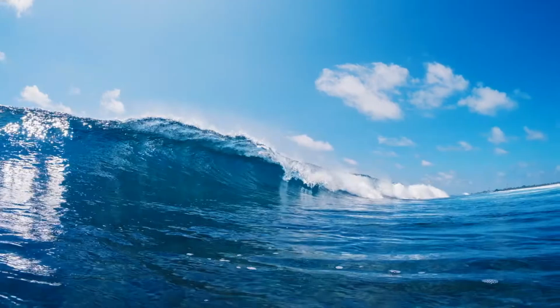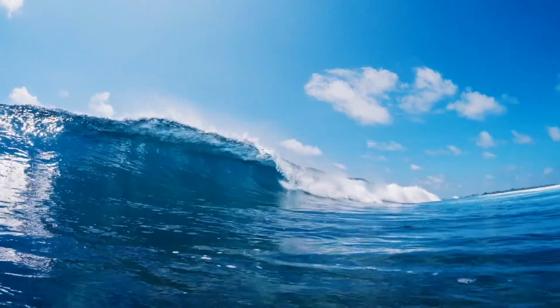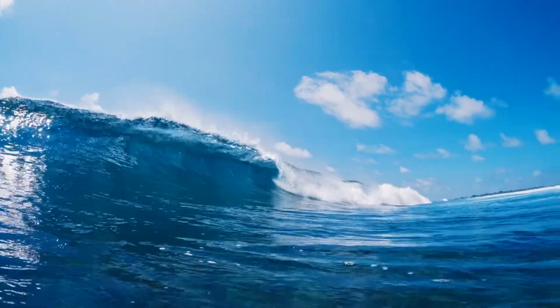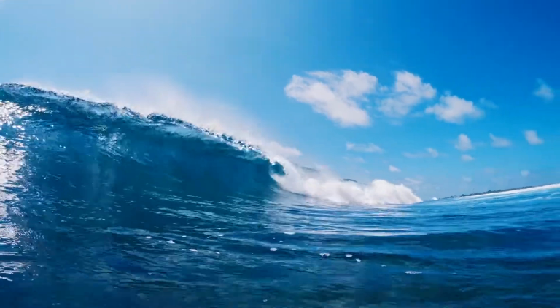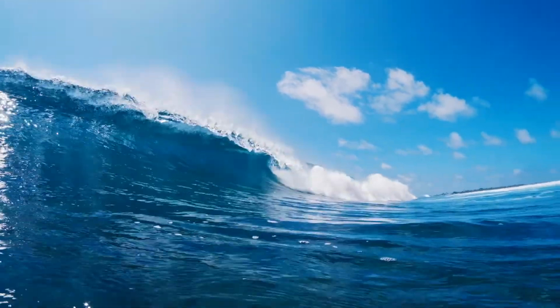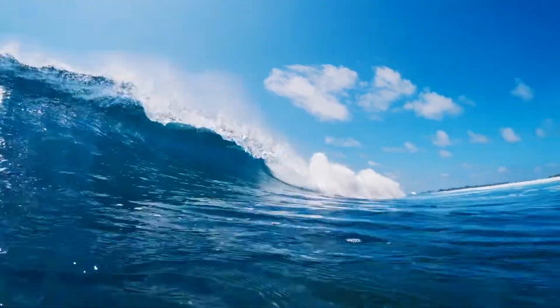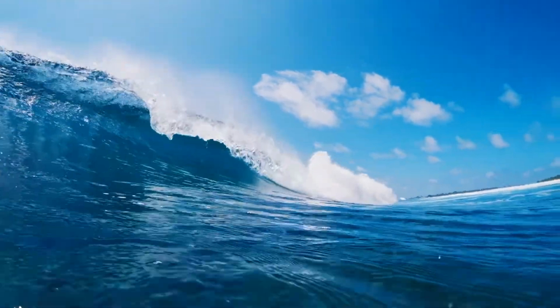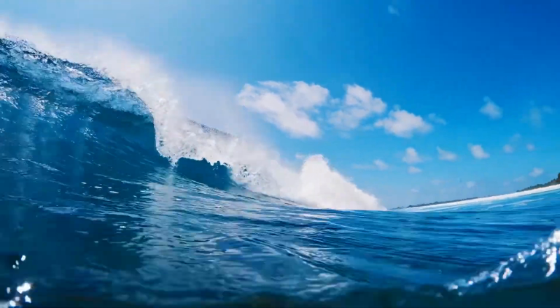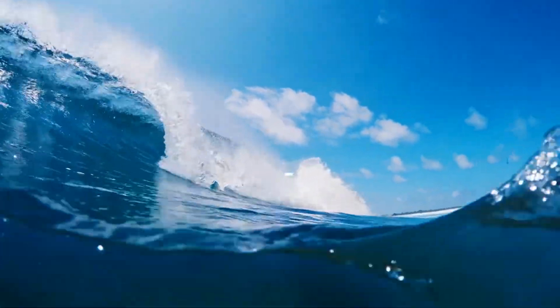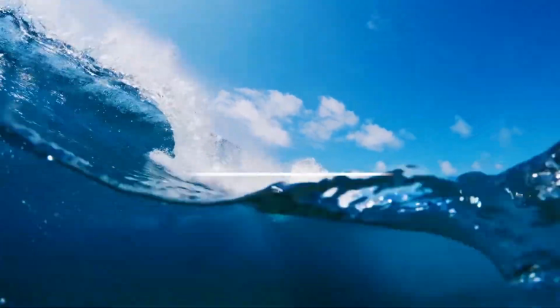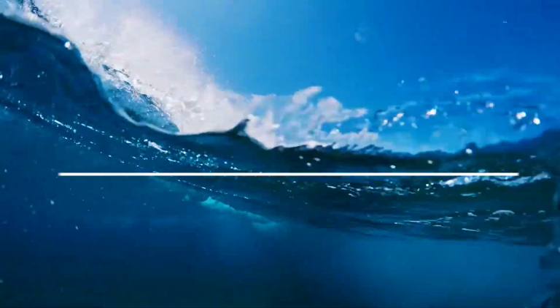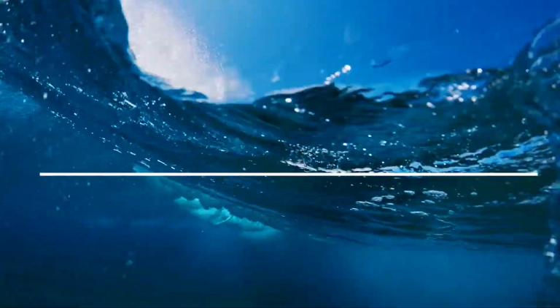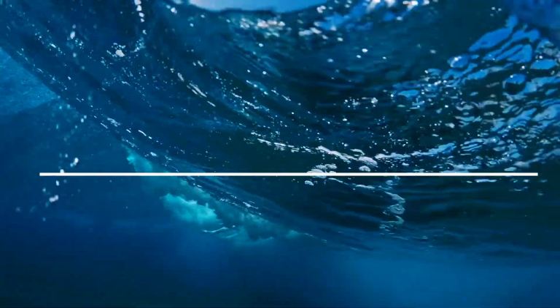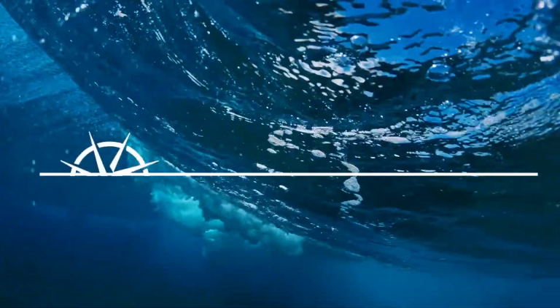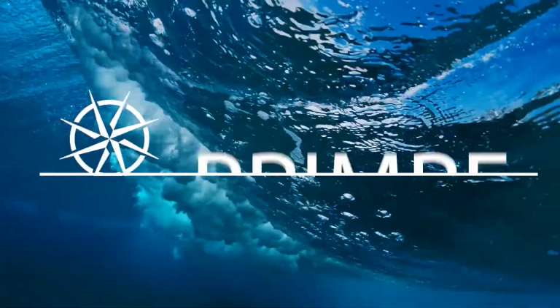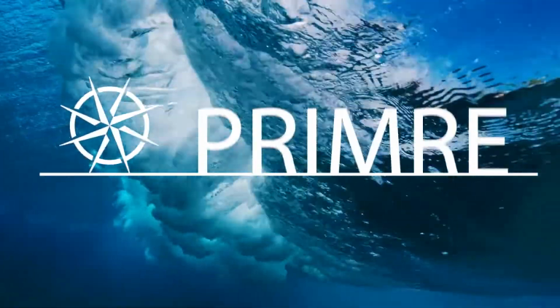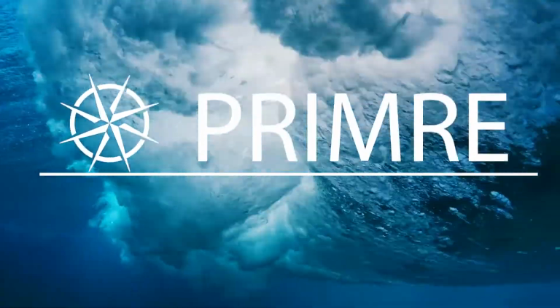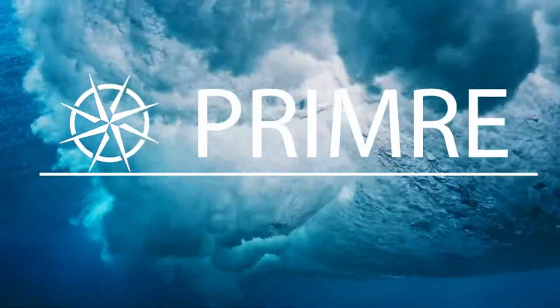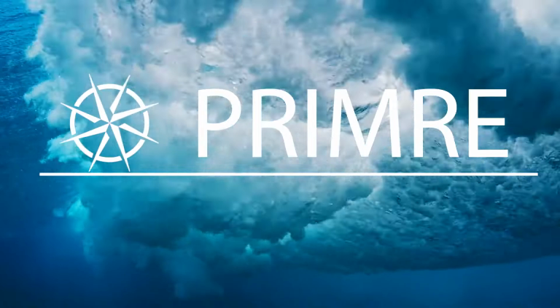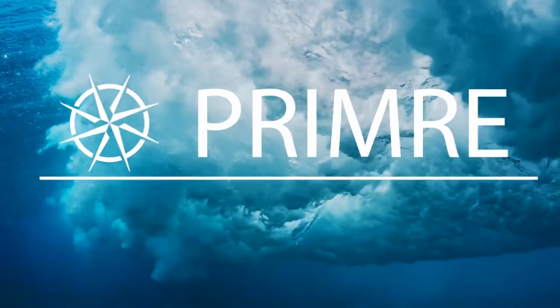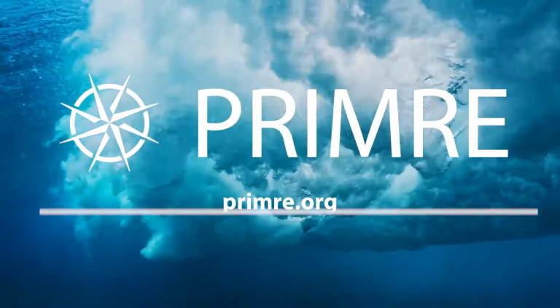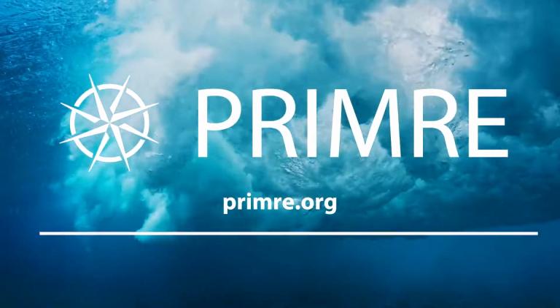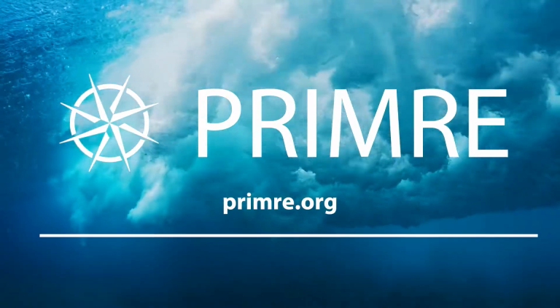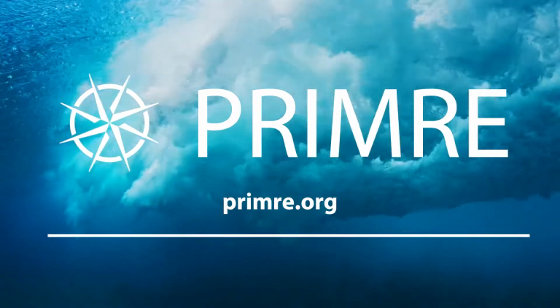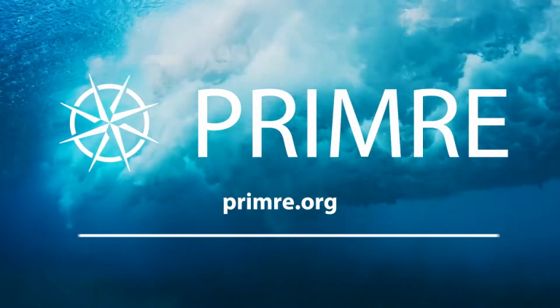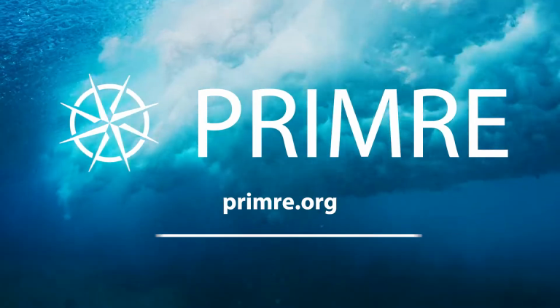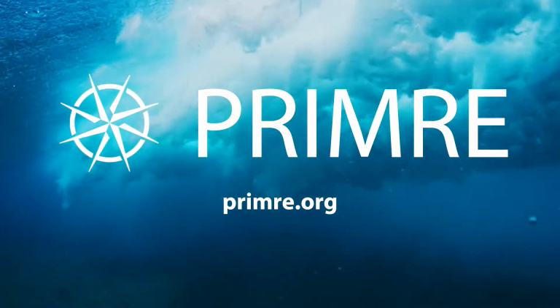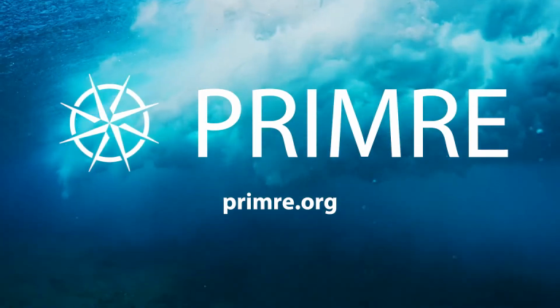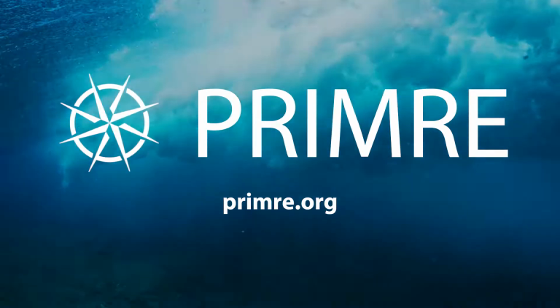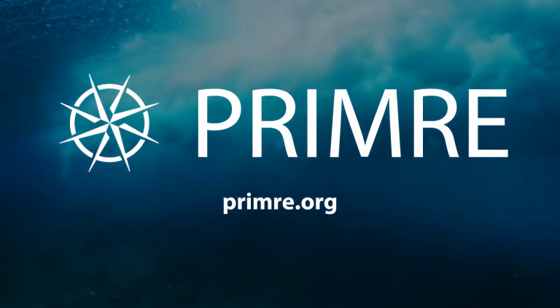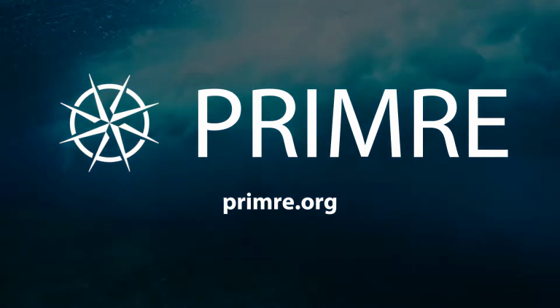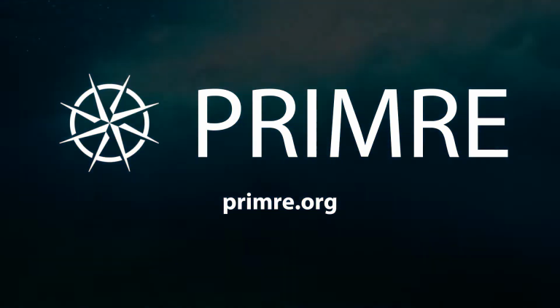Join the tens of thousands of users who have marine energy data right at their fingertips. Check out PRIMER today!